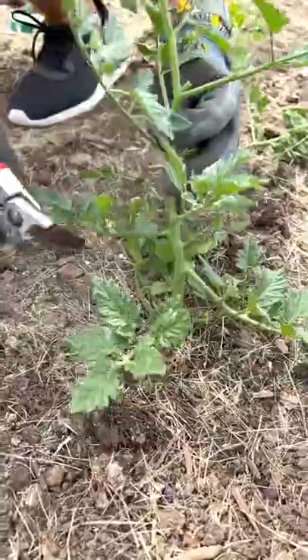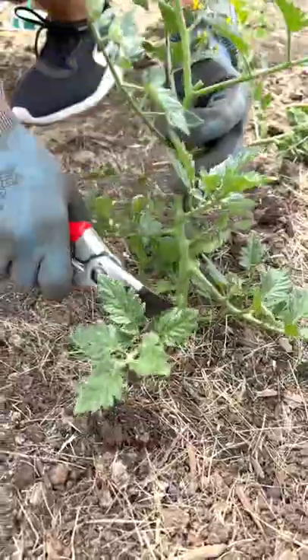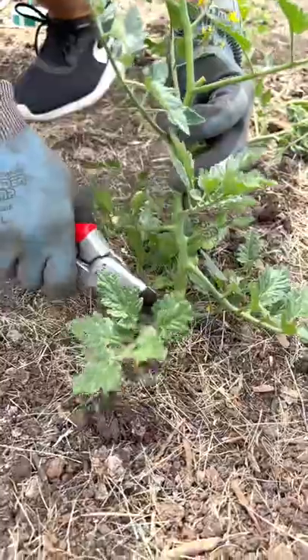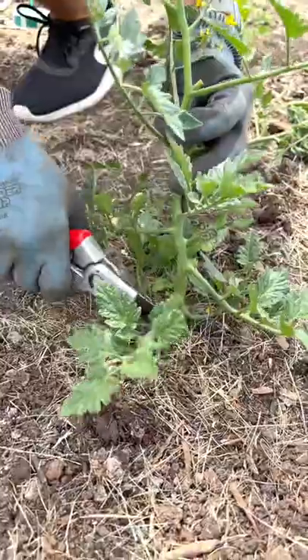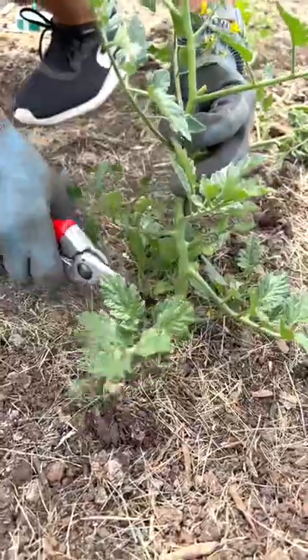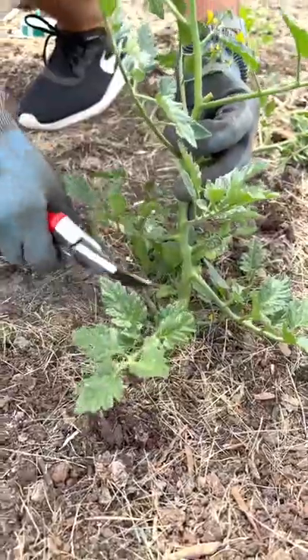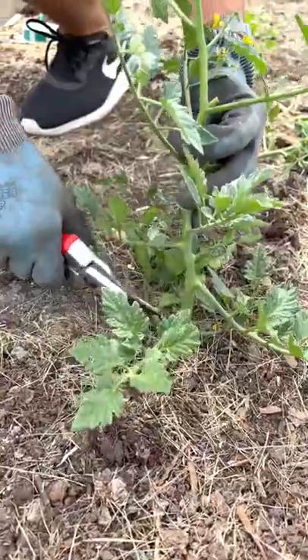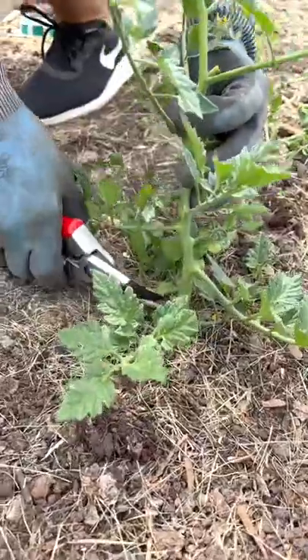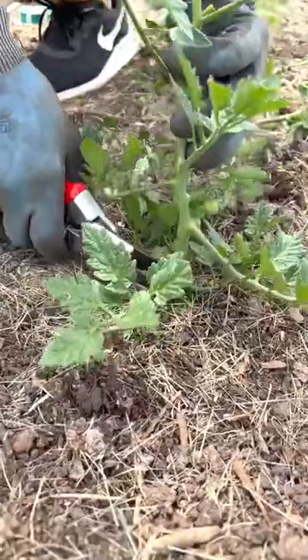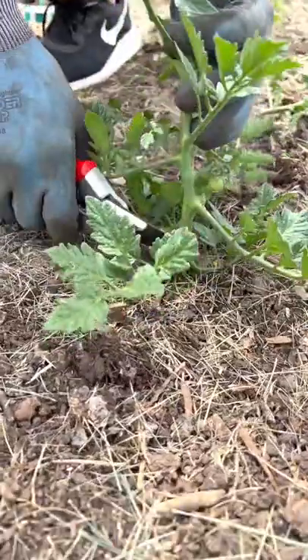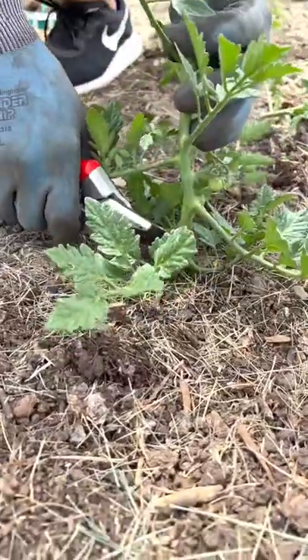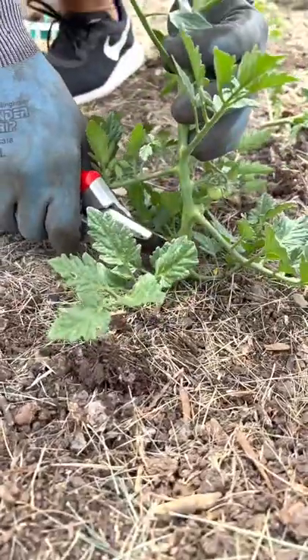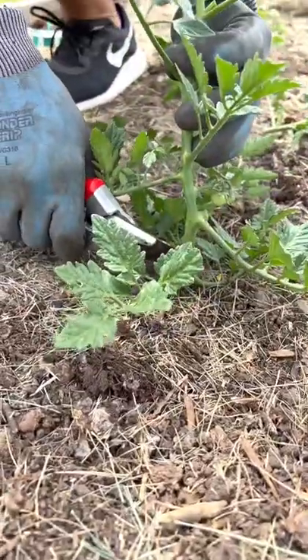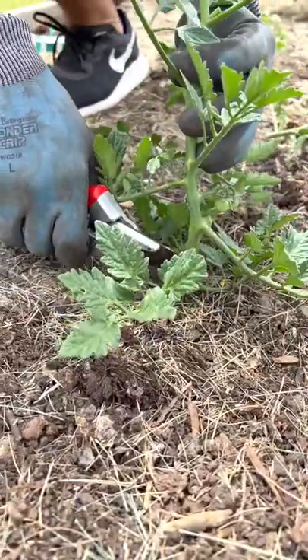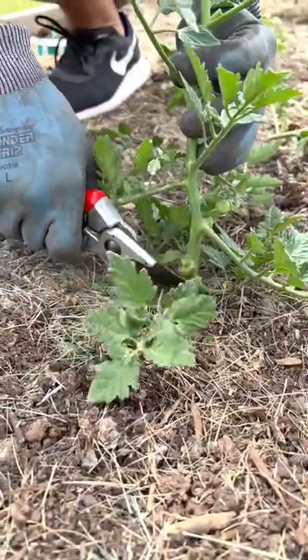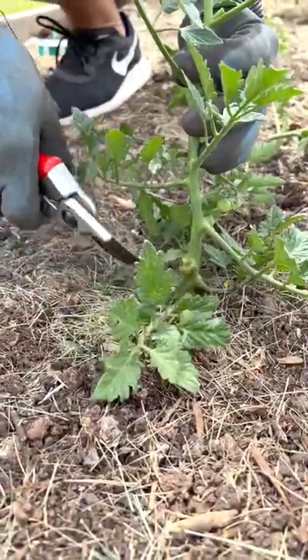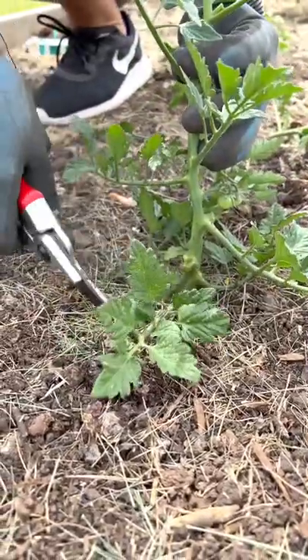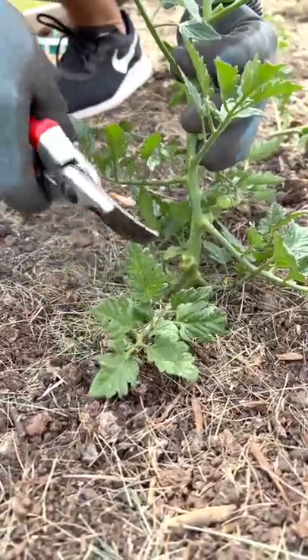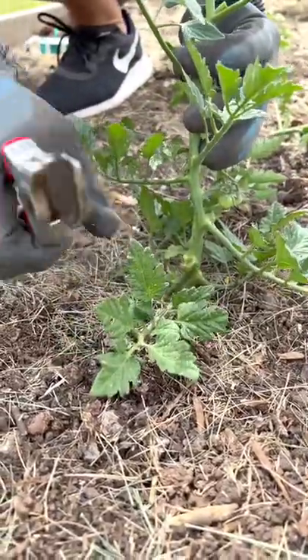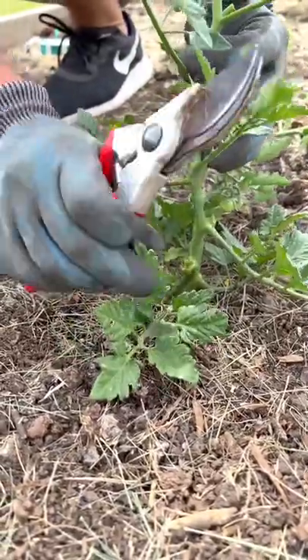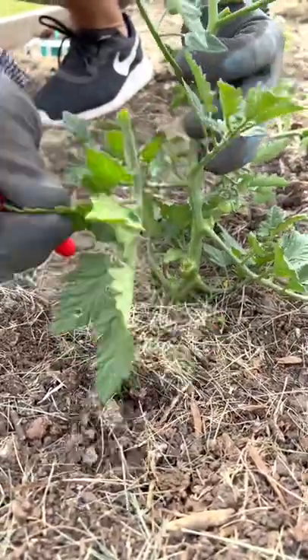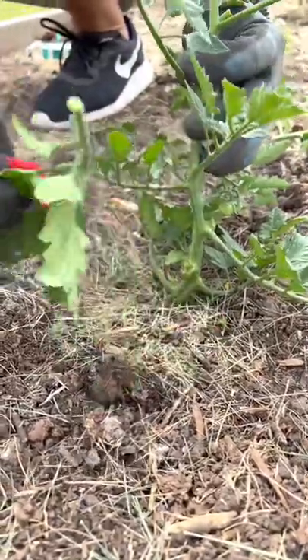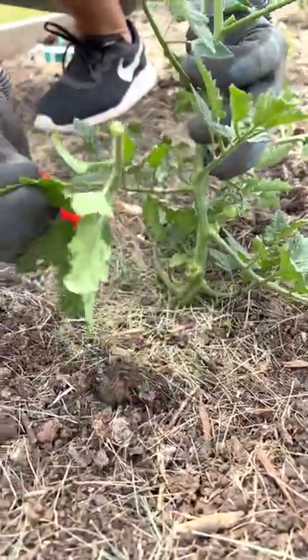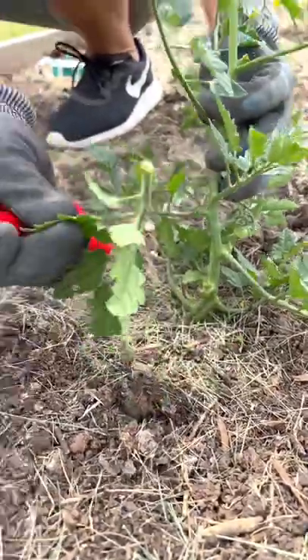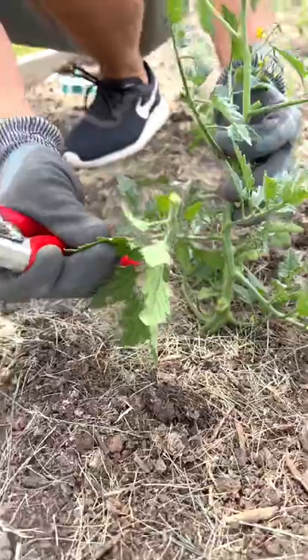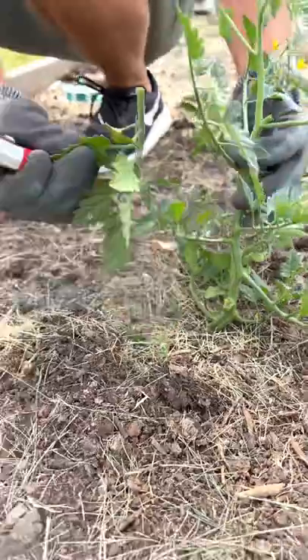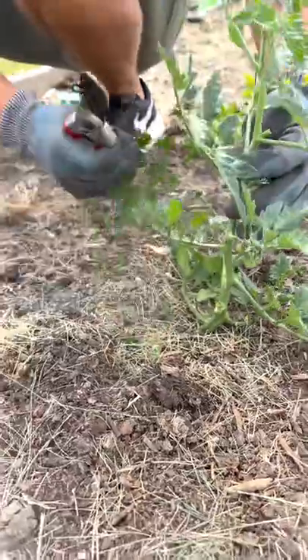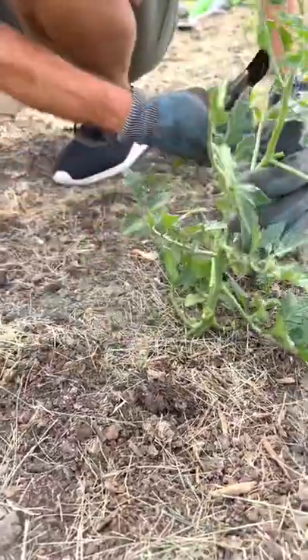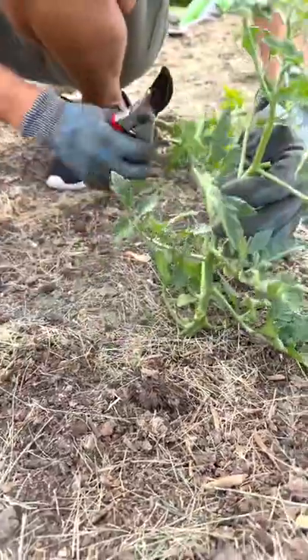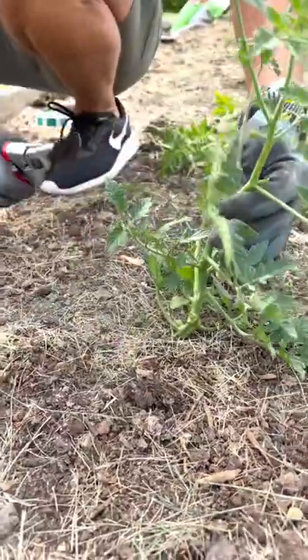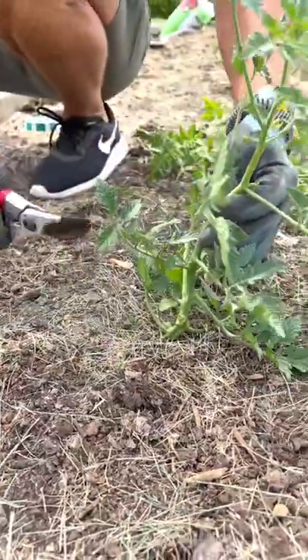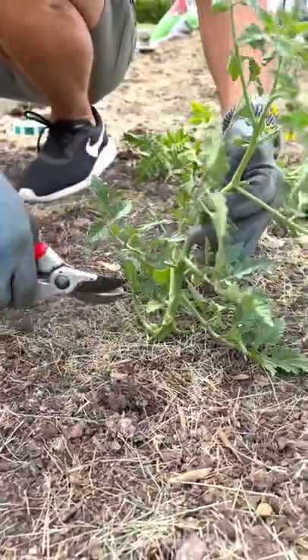If any leaves are touching the ground, make sure to clip those off. Soil-borne disease, if washed up on the leaves, will start blight.